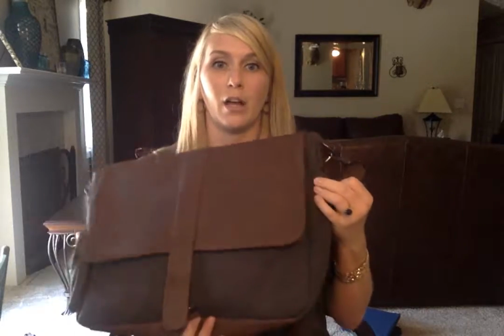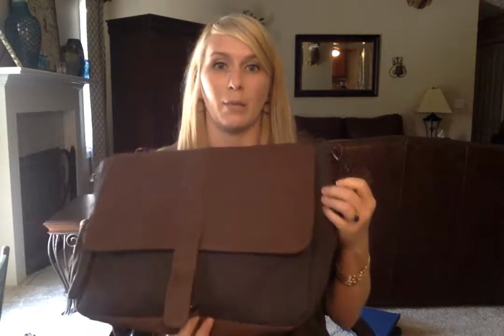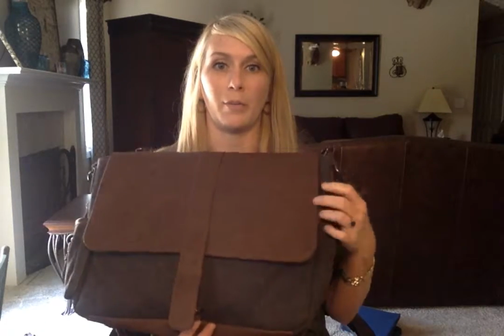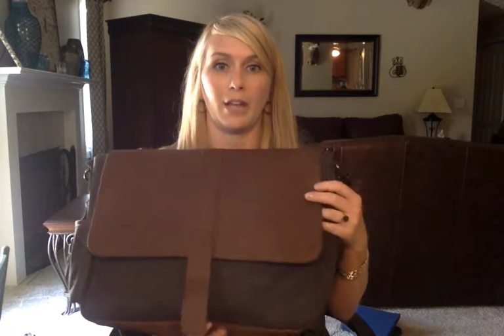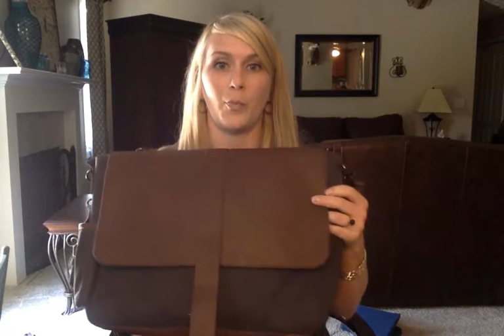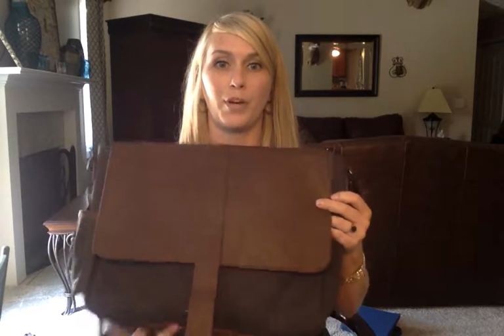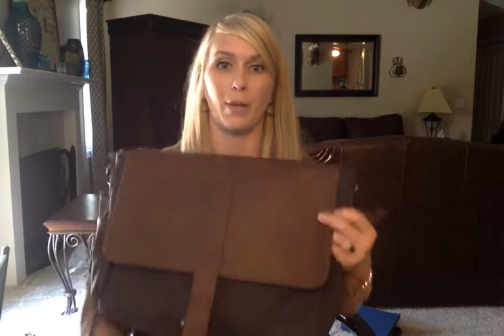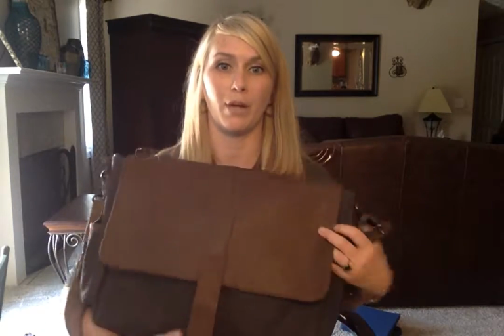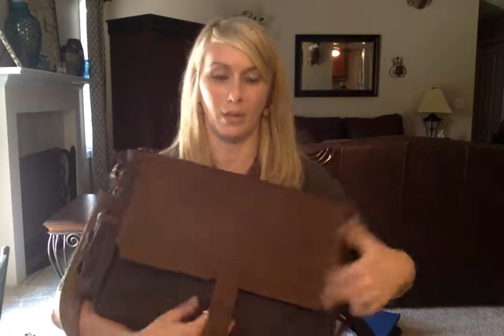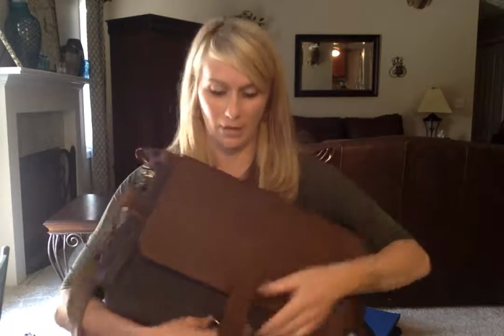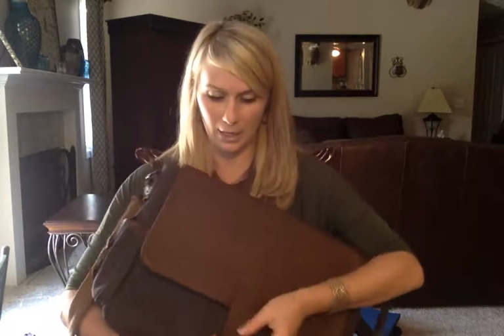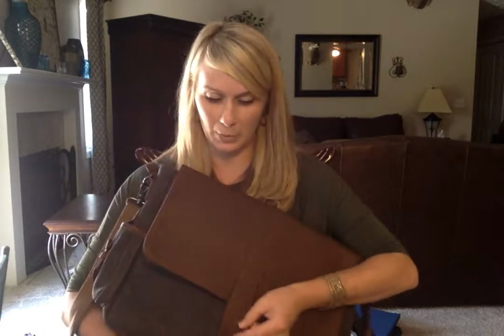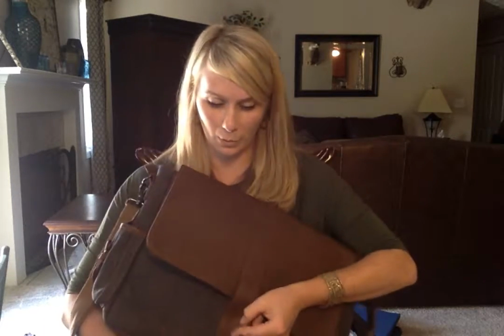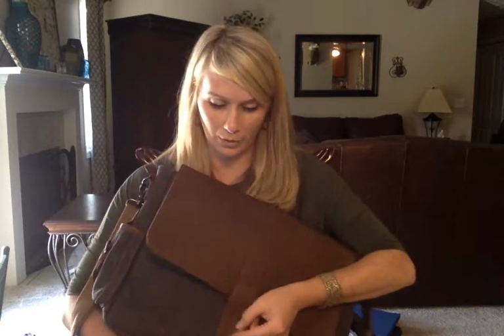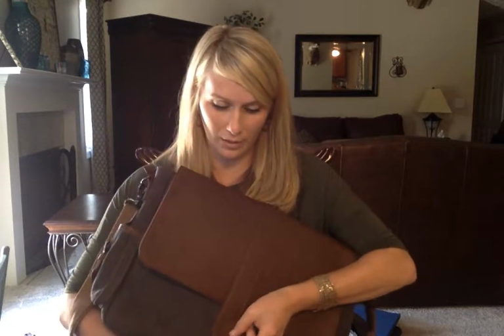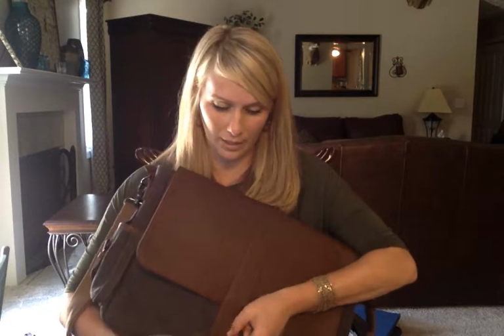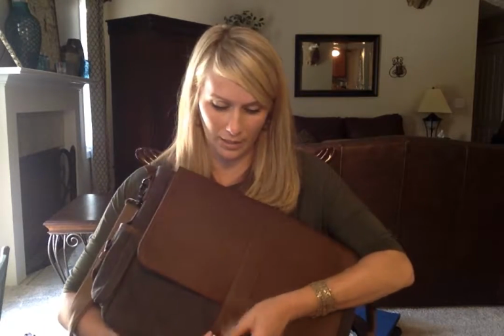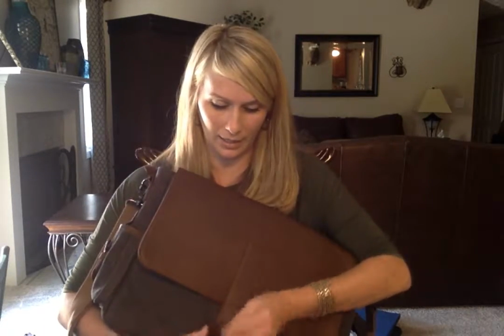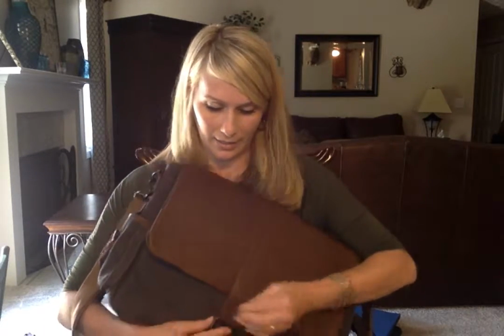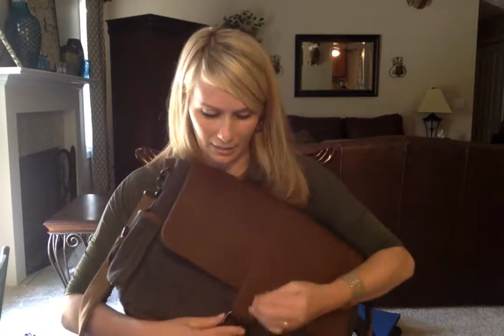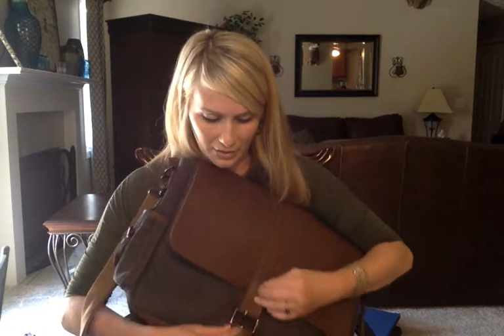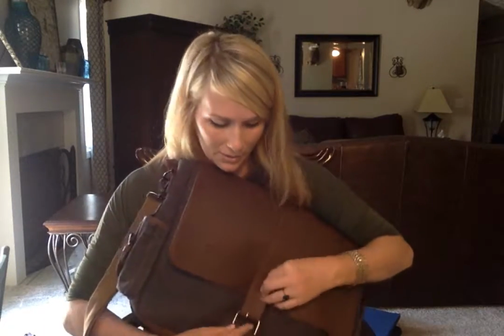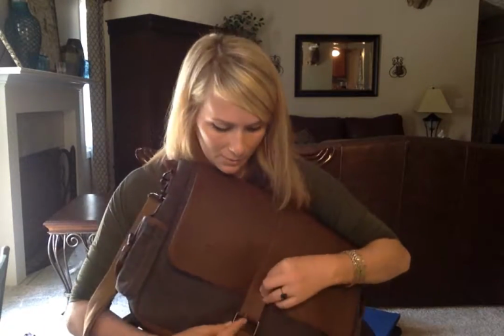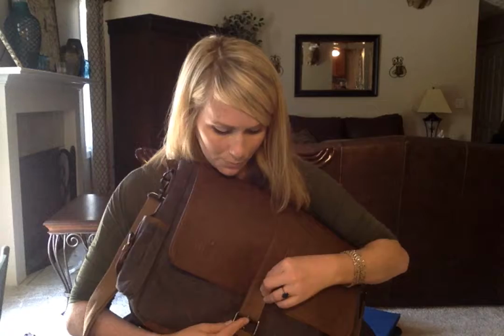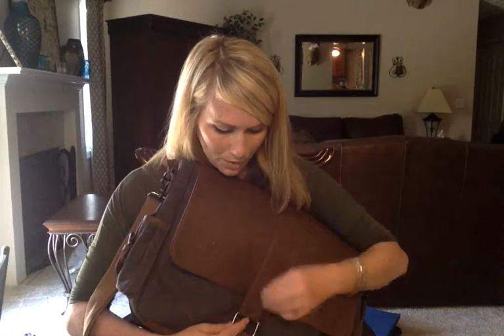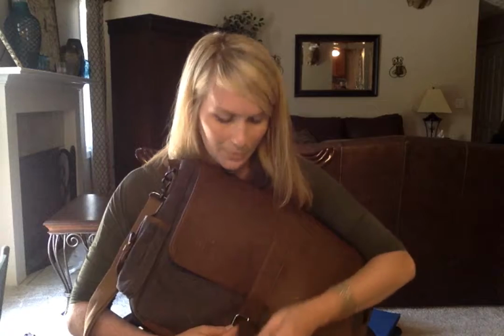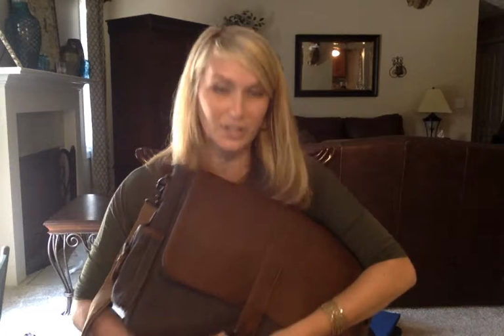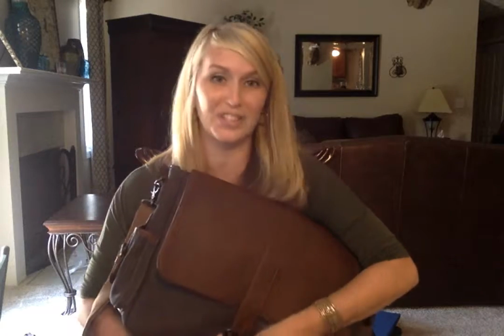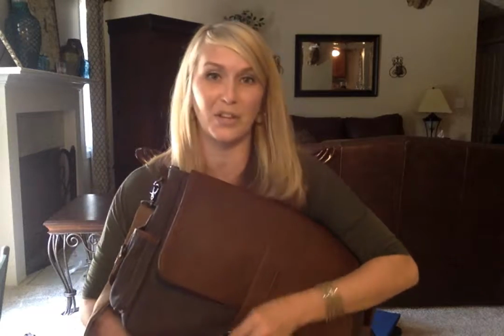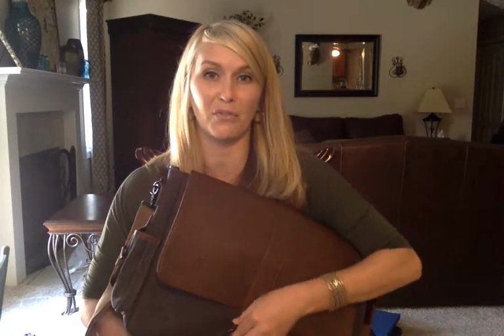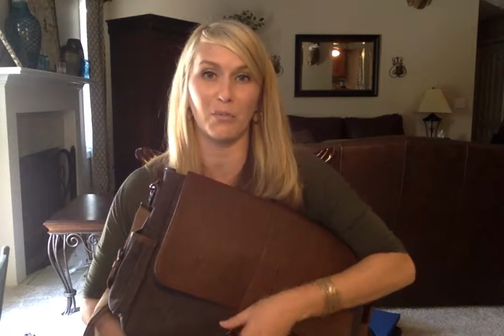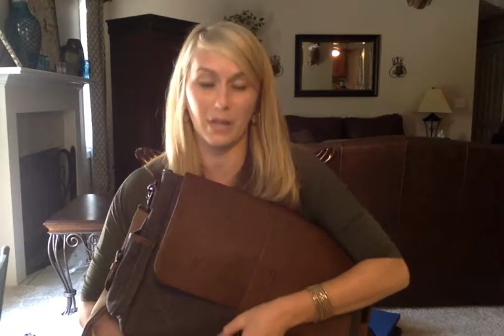I immediately opened it up. My husband took one look at it and I think he's probably gonna steal it from me.